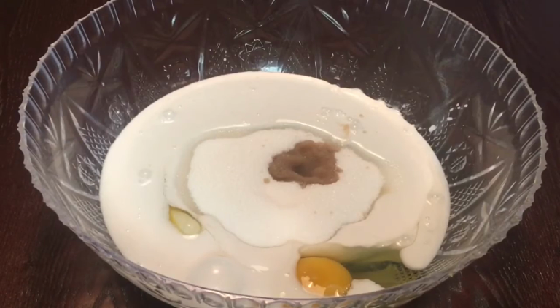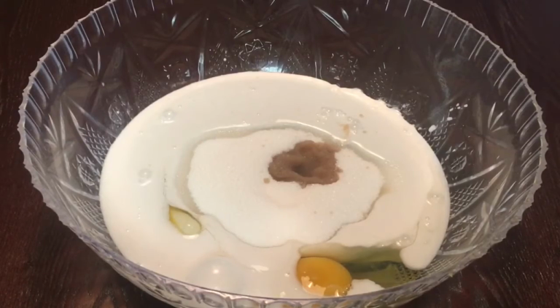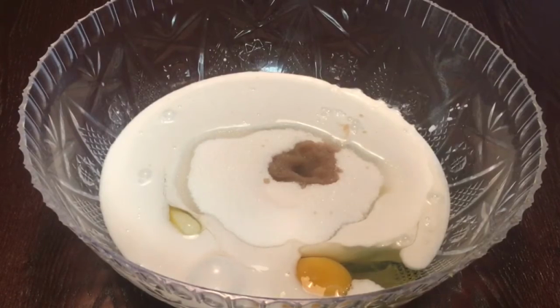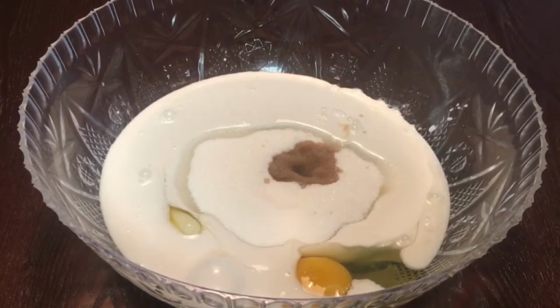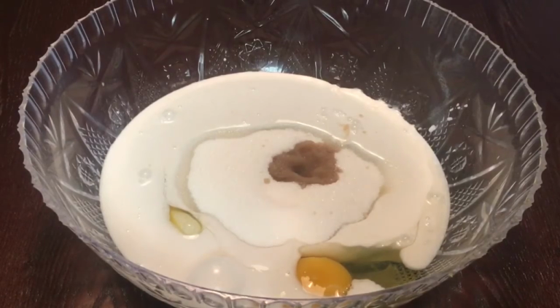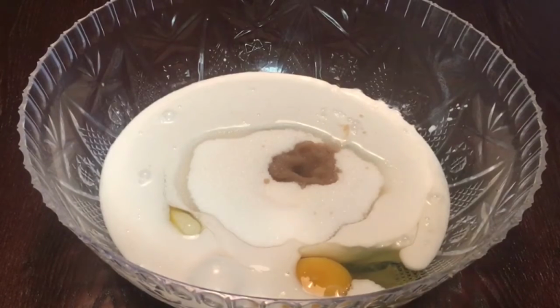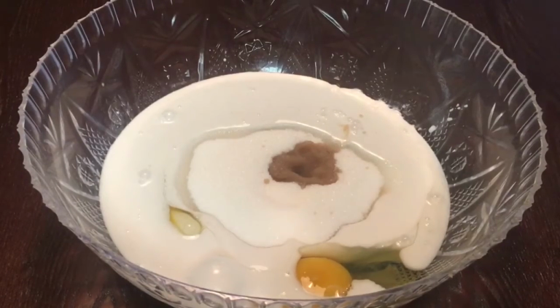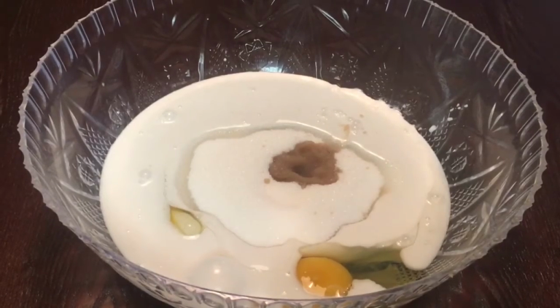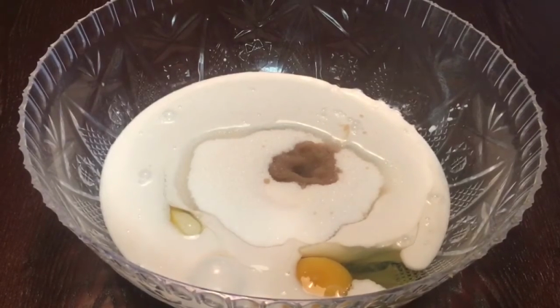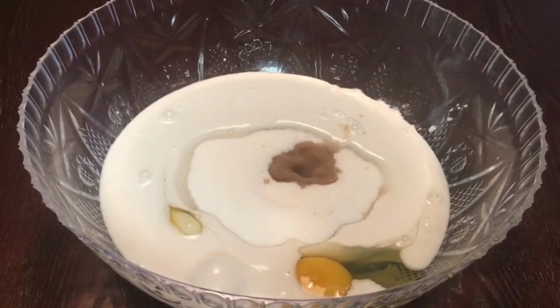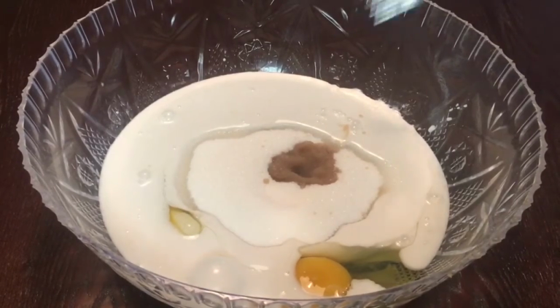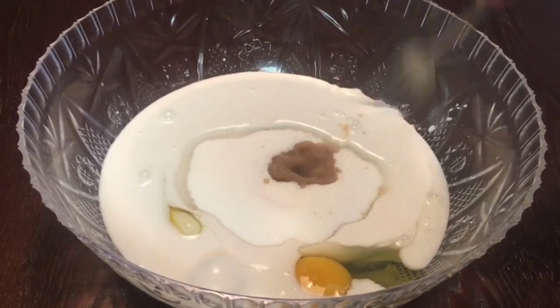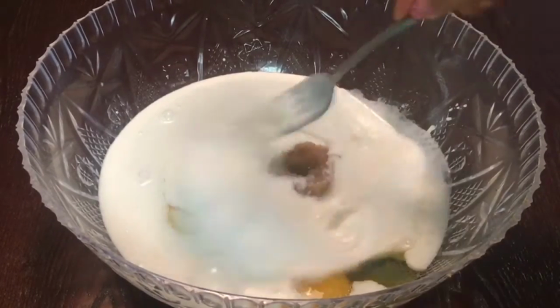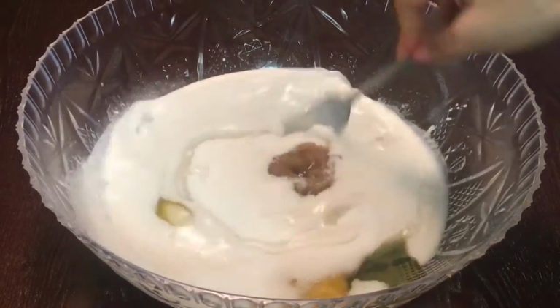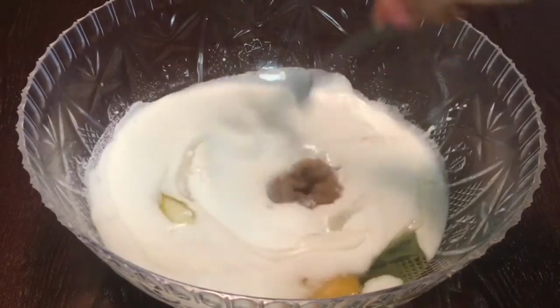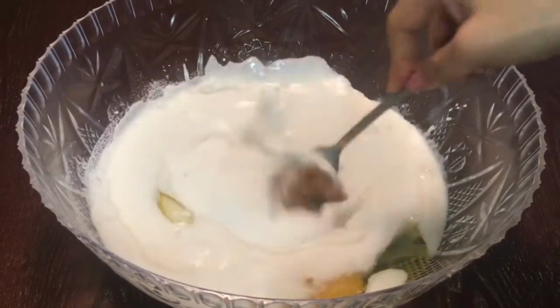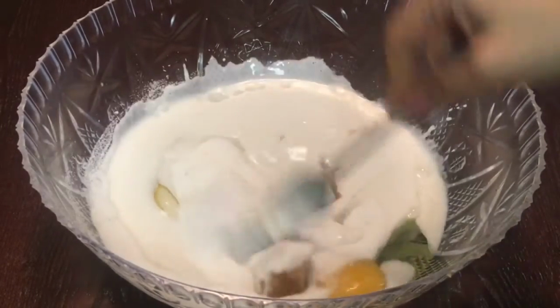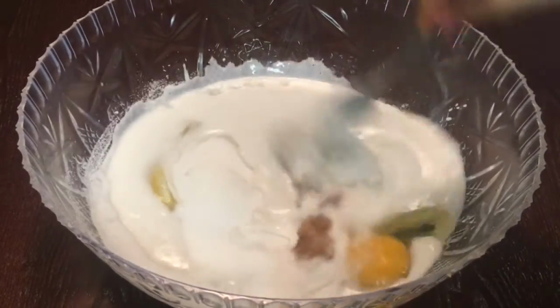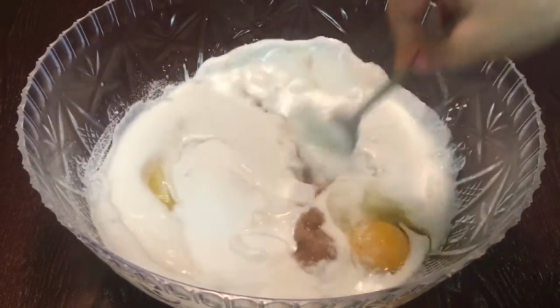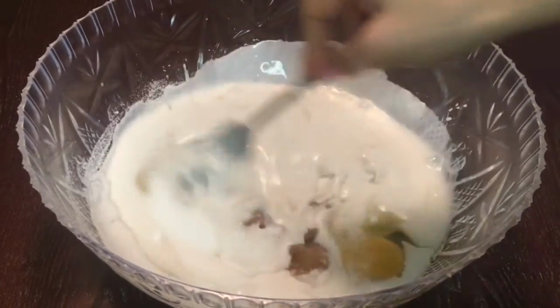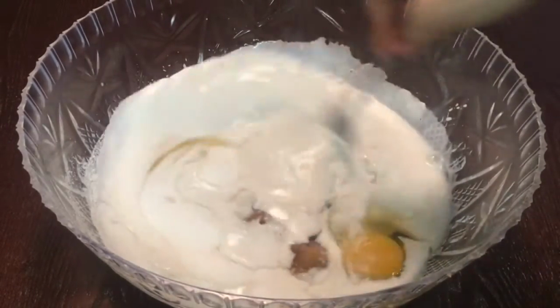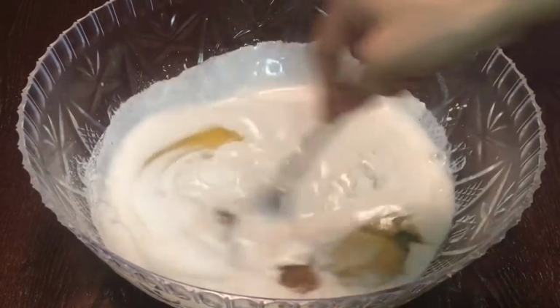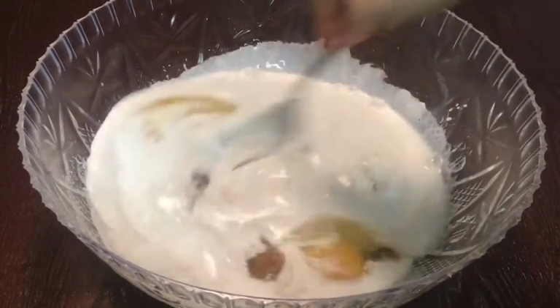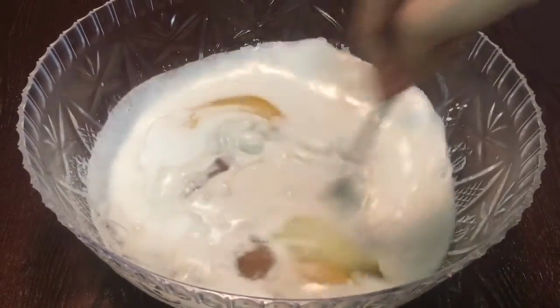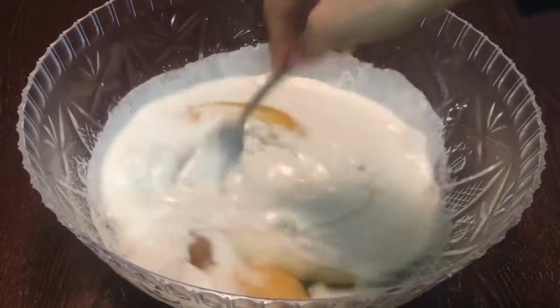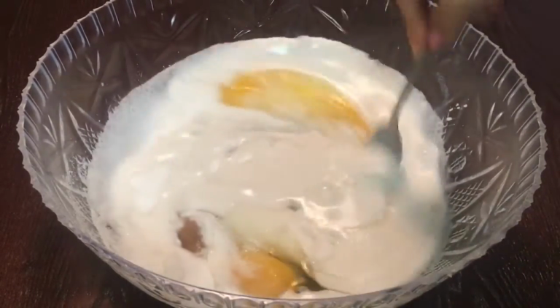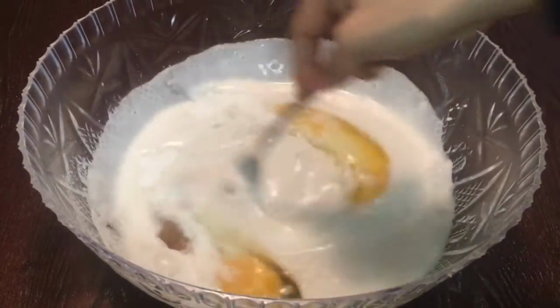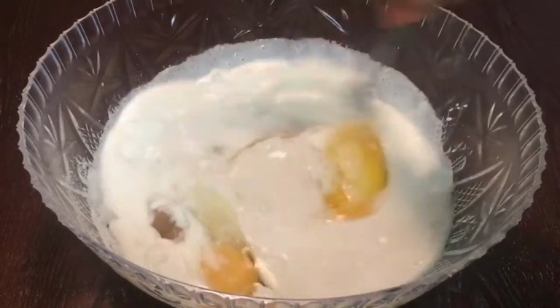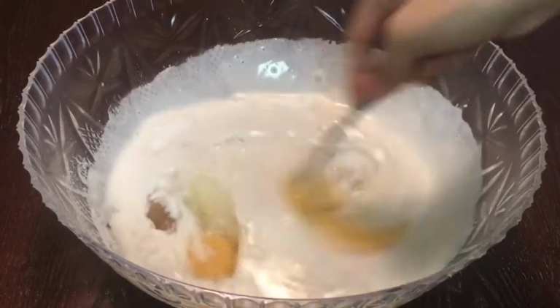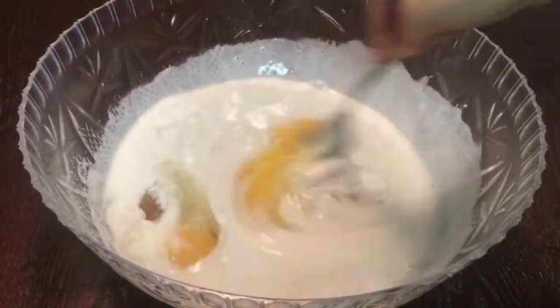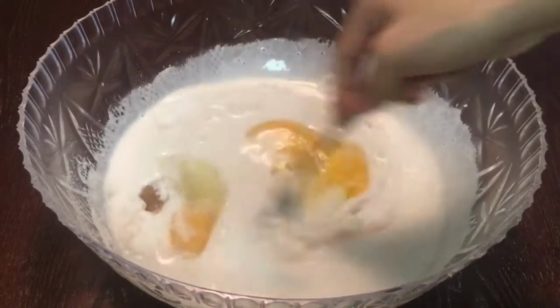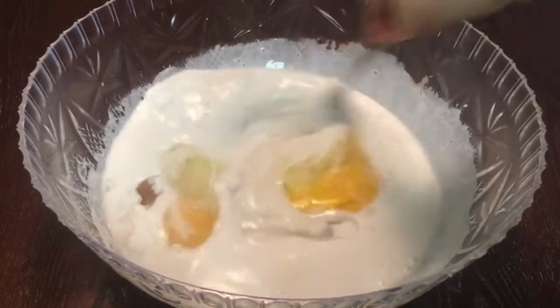And then we can blend all the ingredients really well. I recommend using a blender for this.